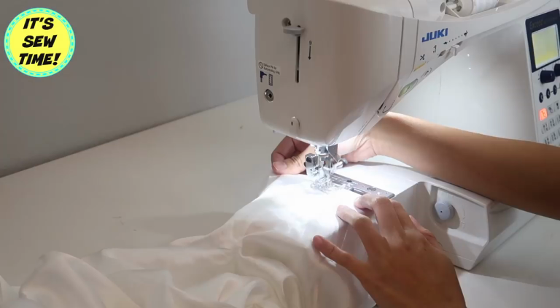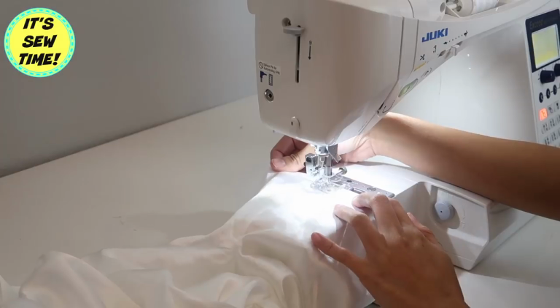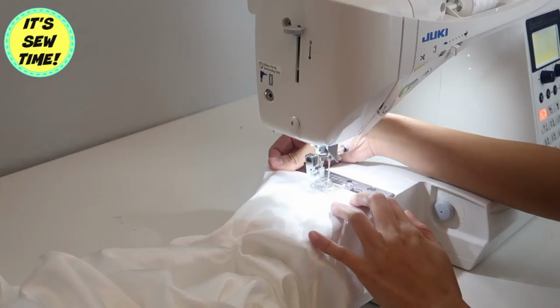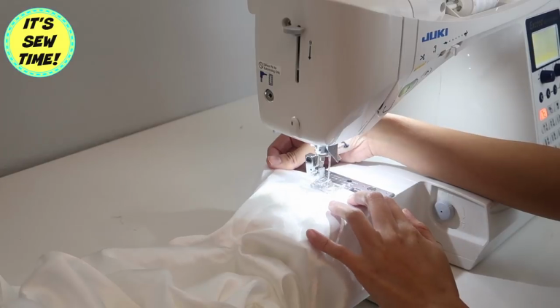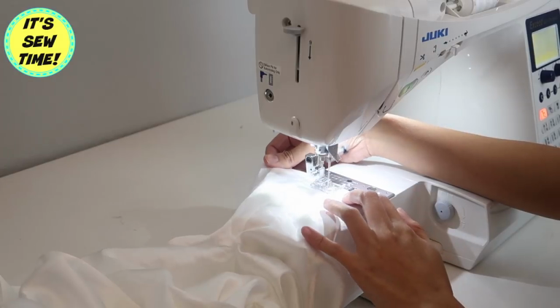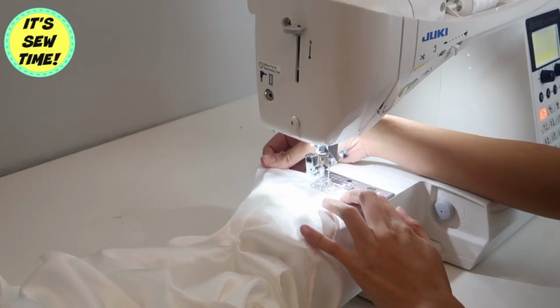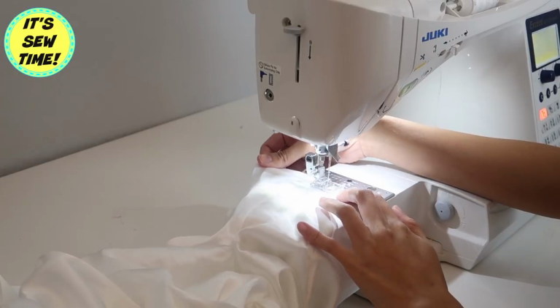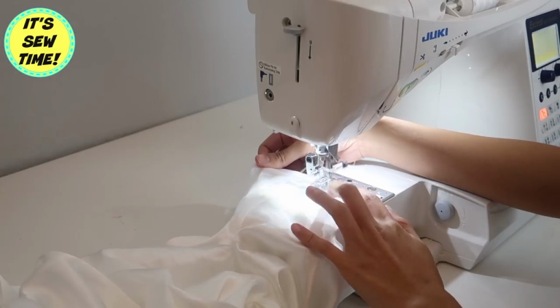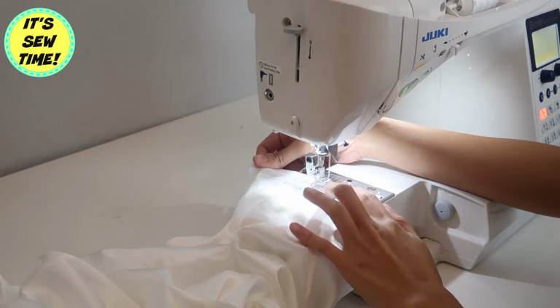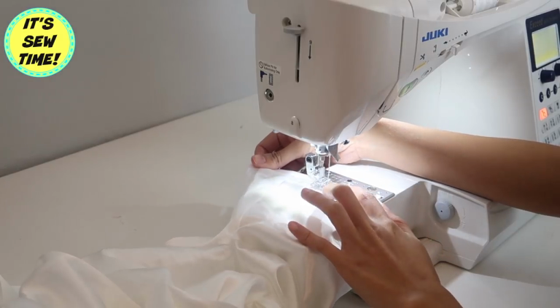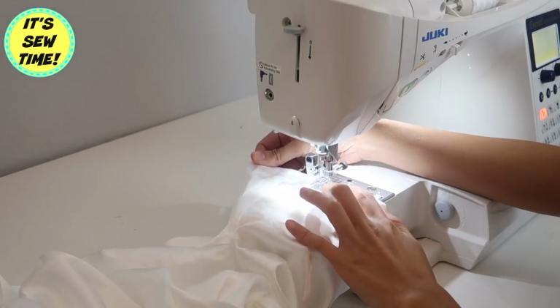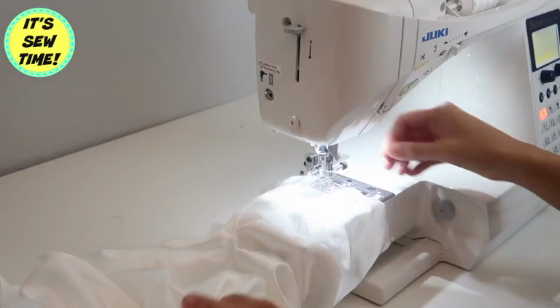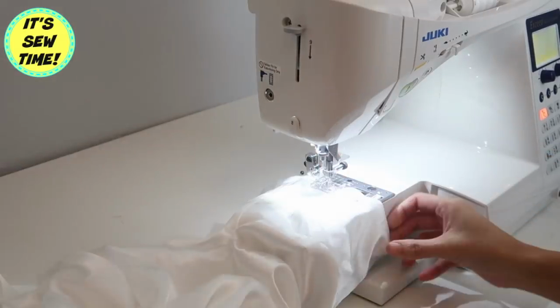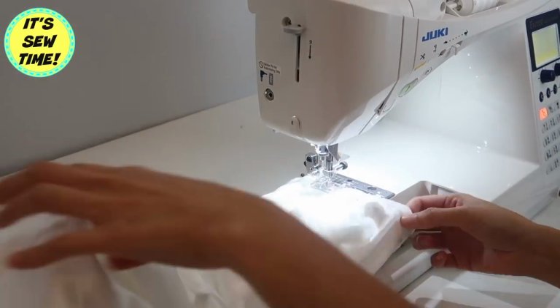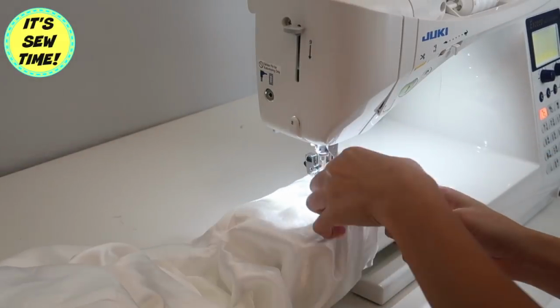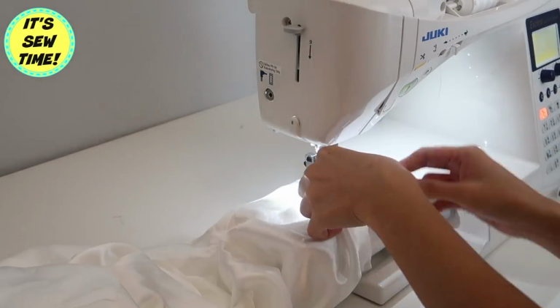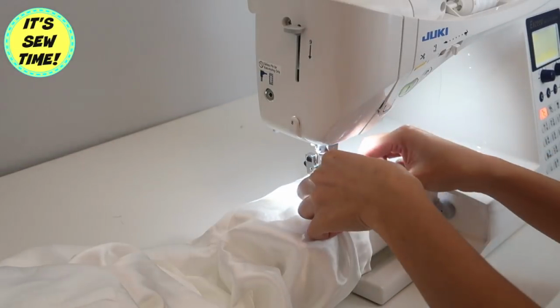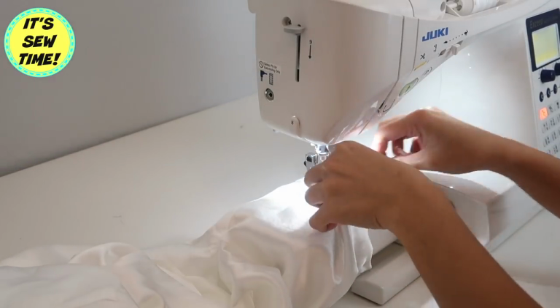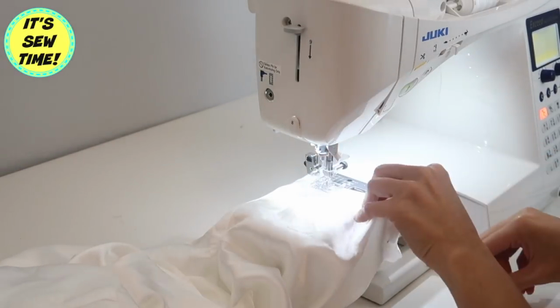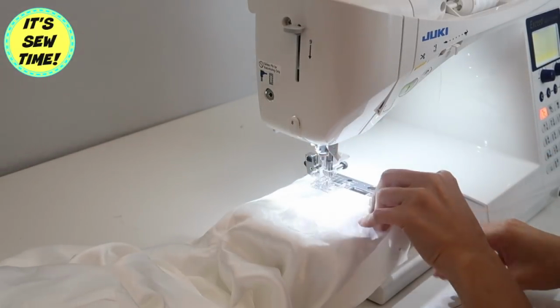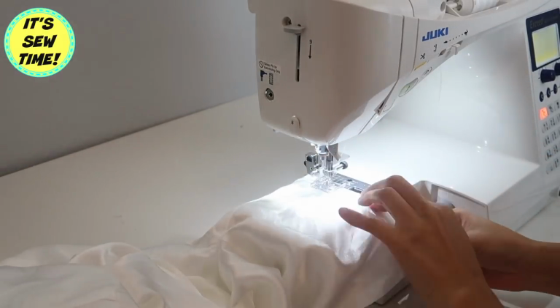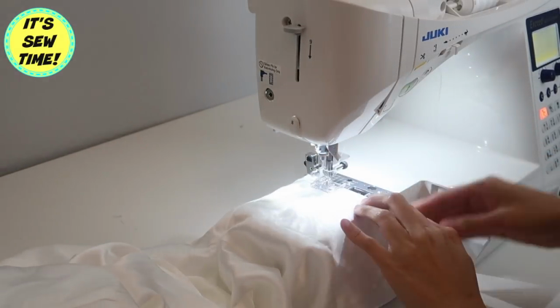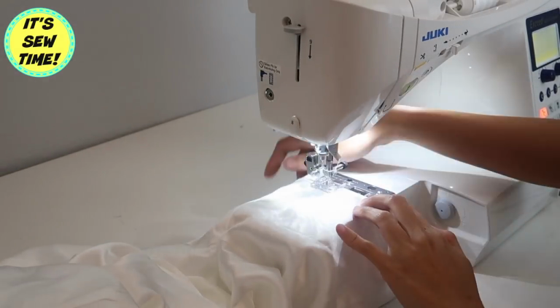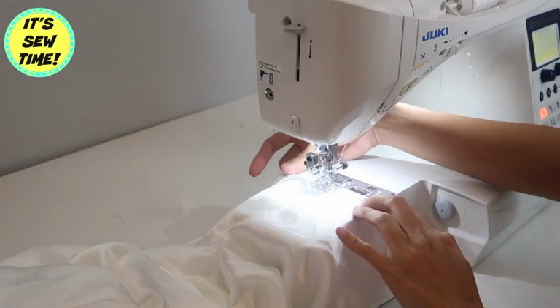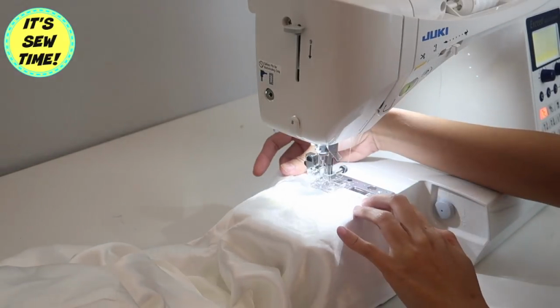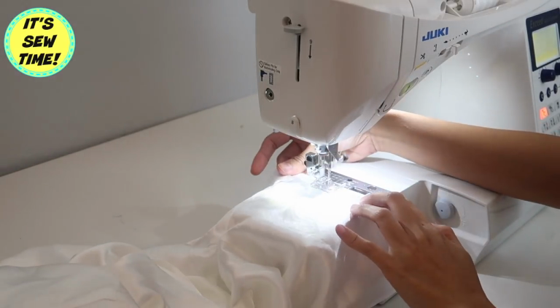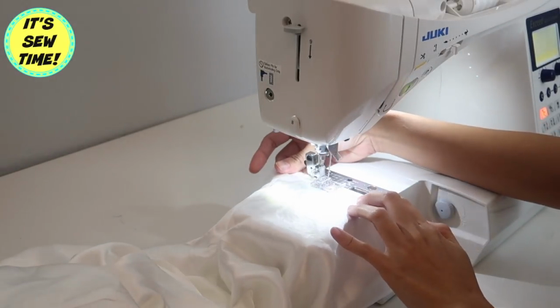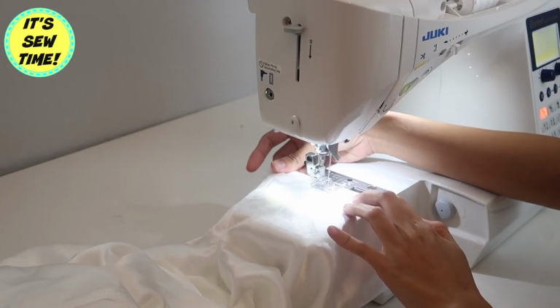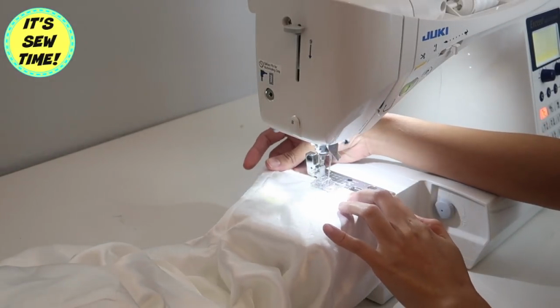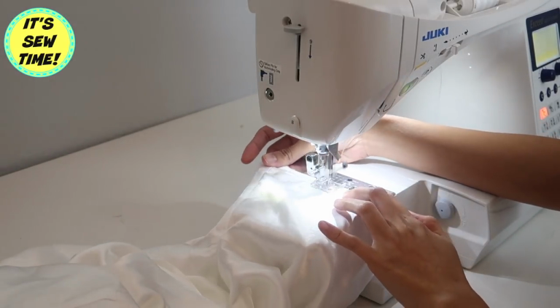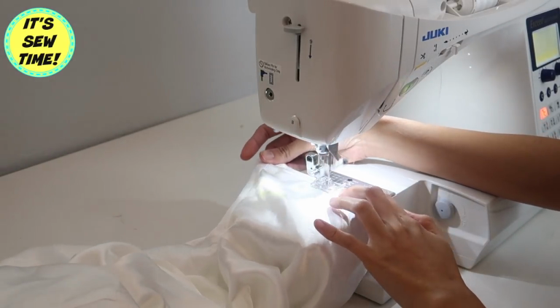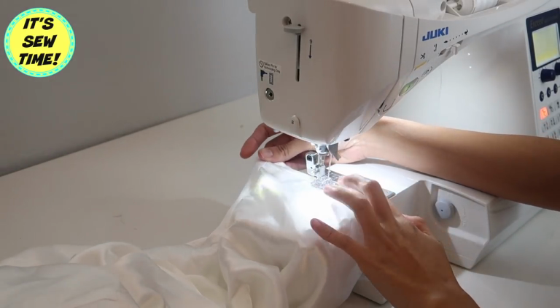Then I'm going to sew it all the way around, and I will repeat the same steps on the other sleeve.